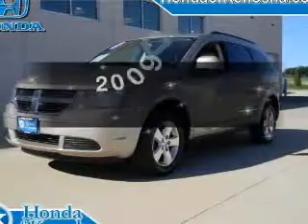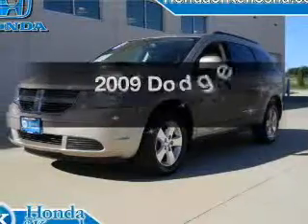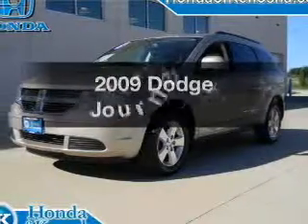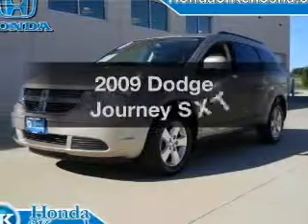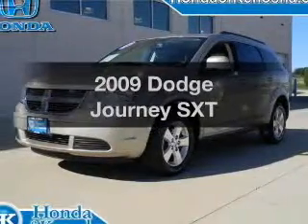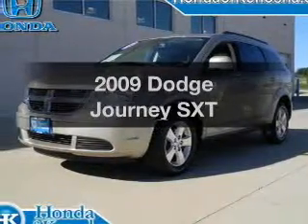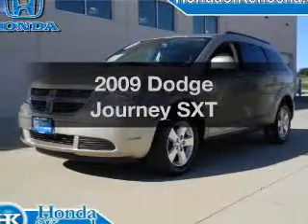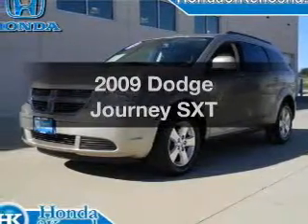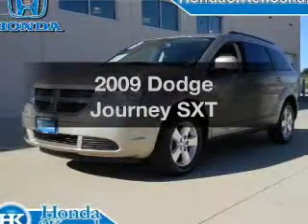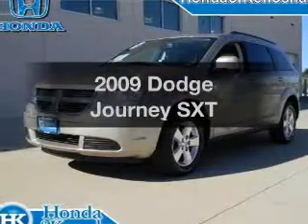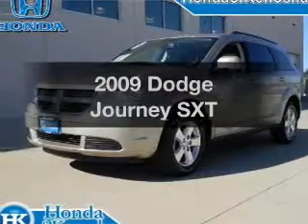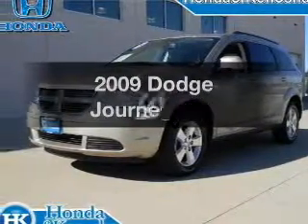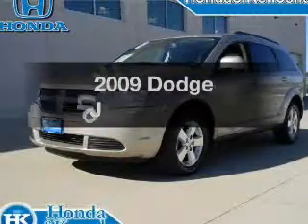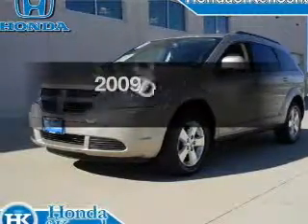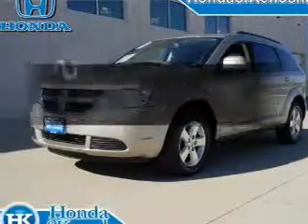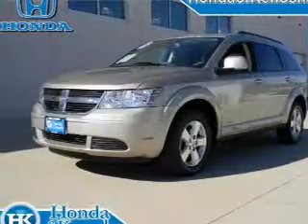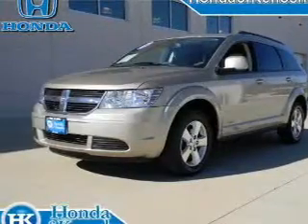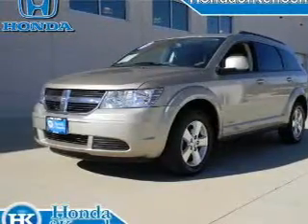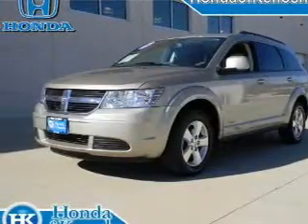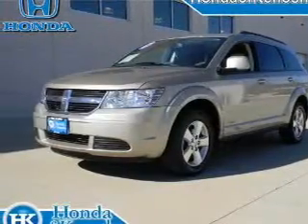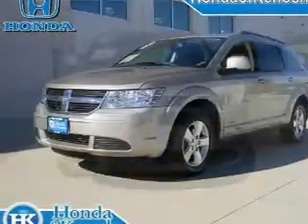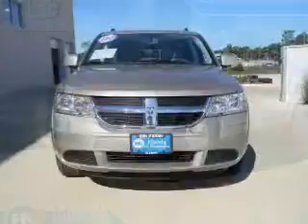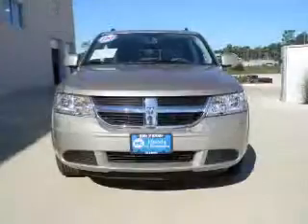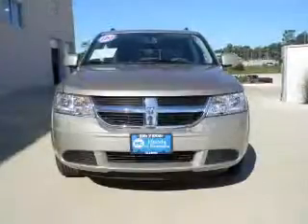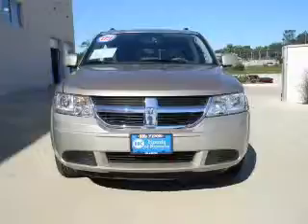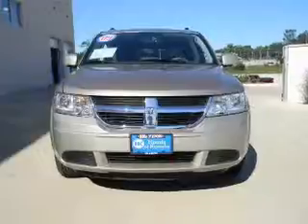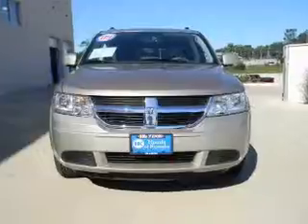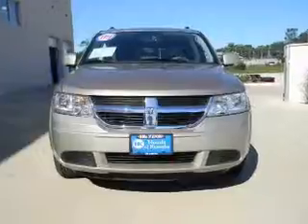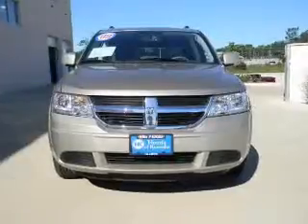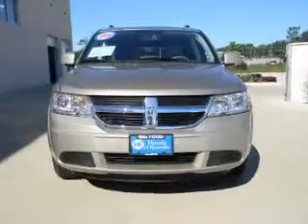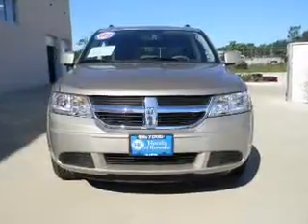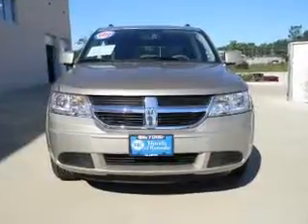Introducing the 2009 Dodge Journey. If you're looking for a first-rate auto, this one could be yours today.